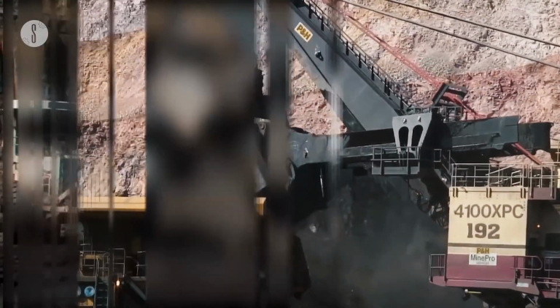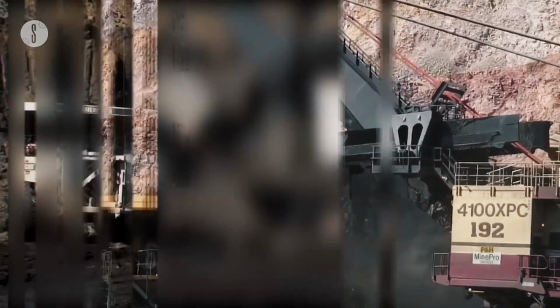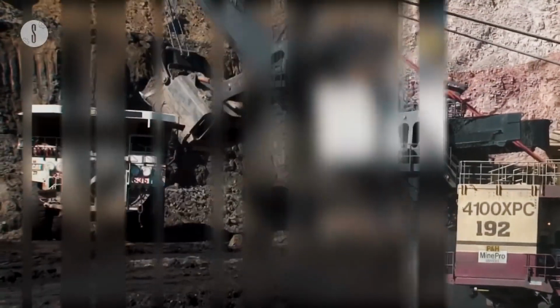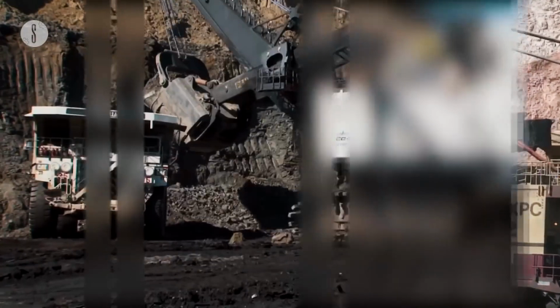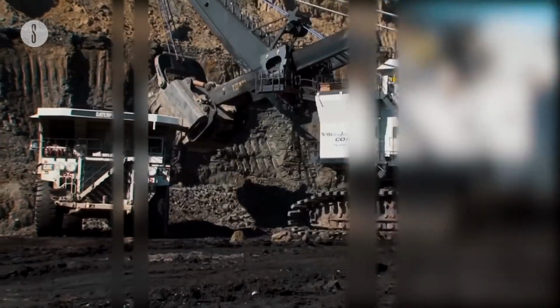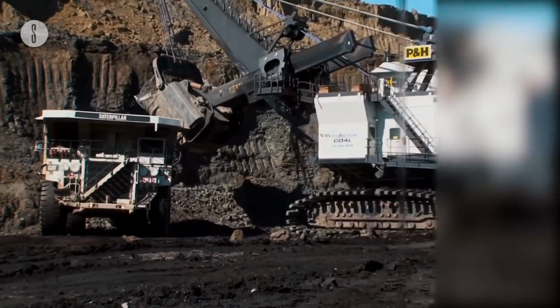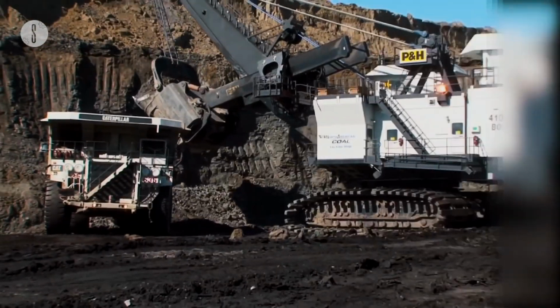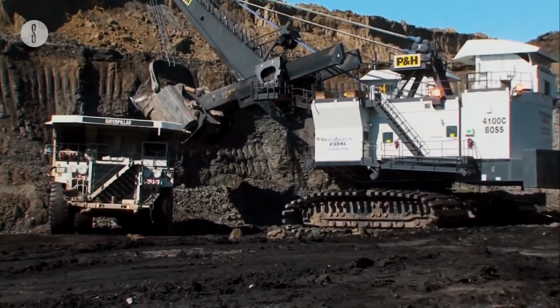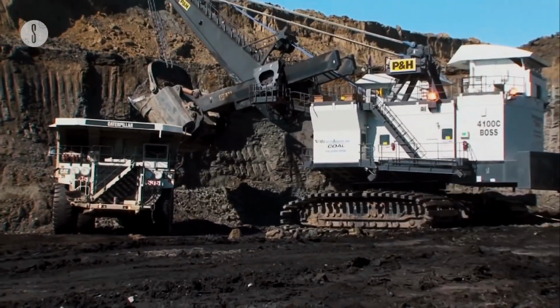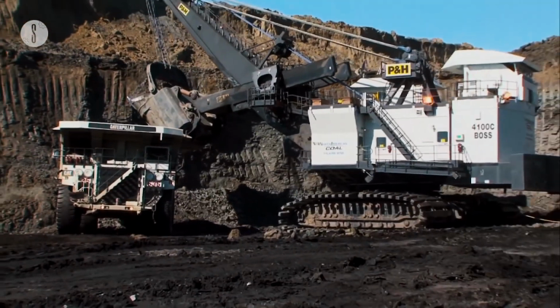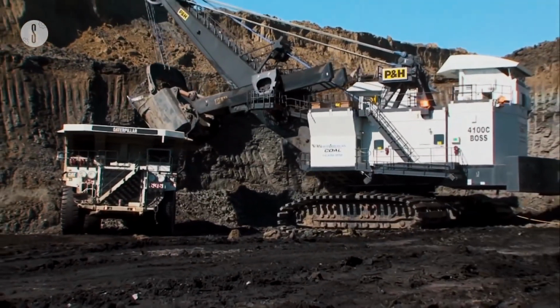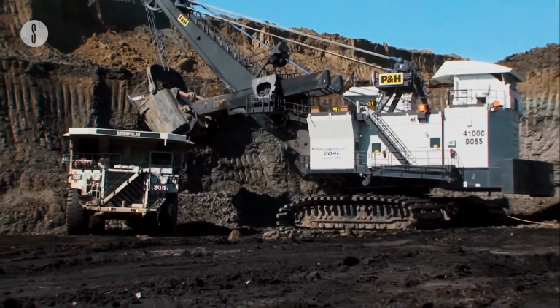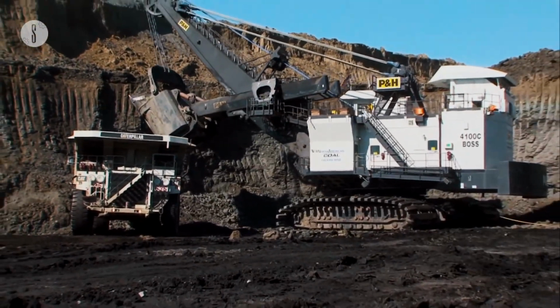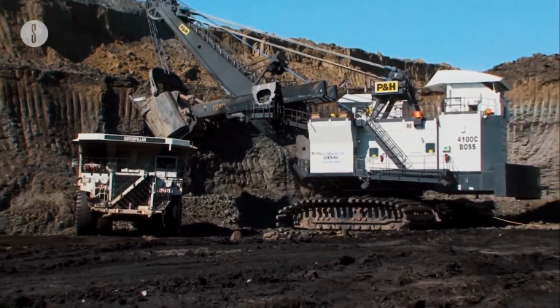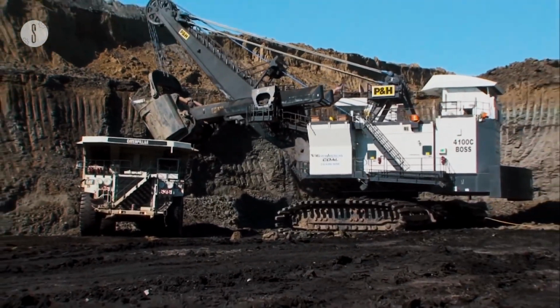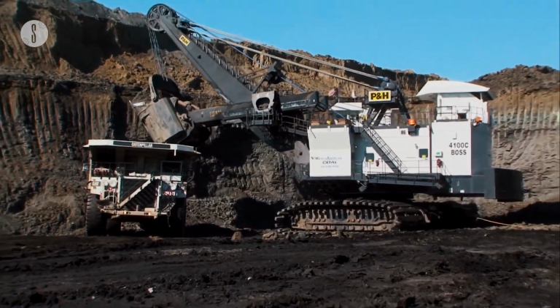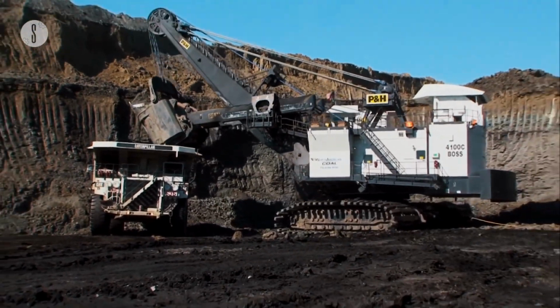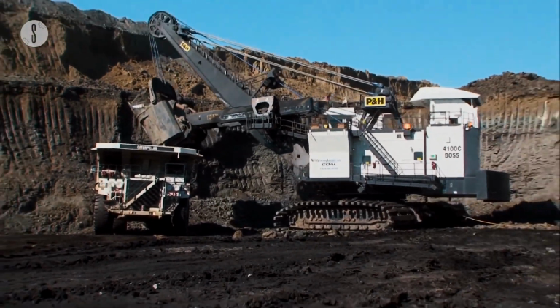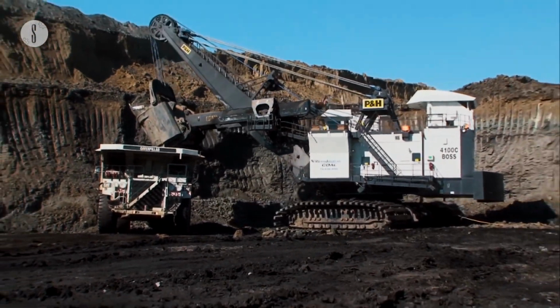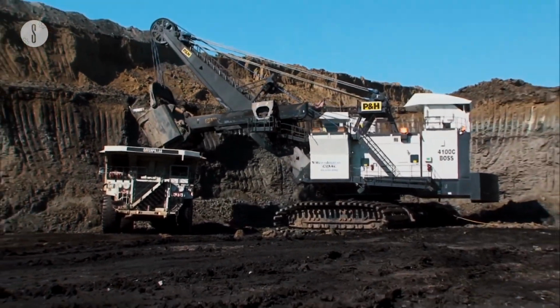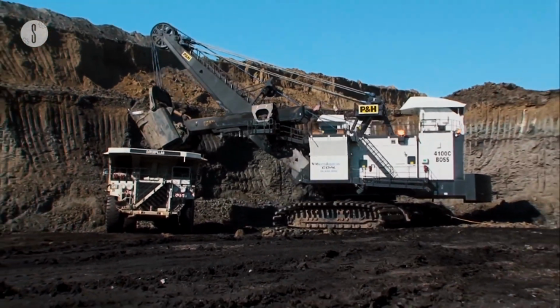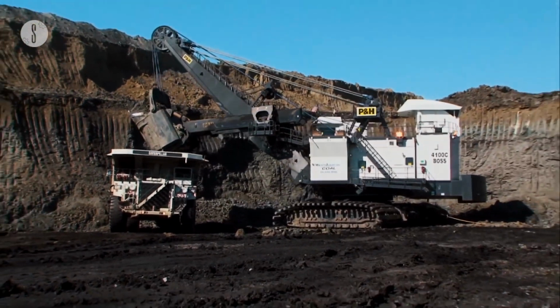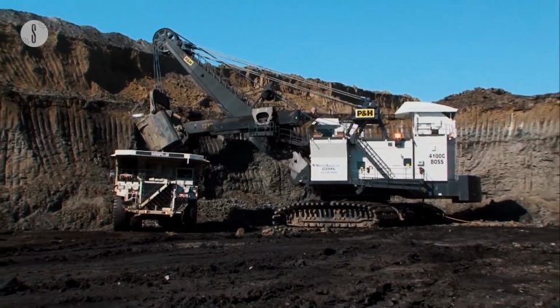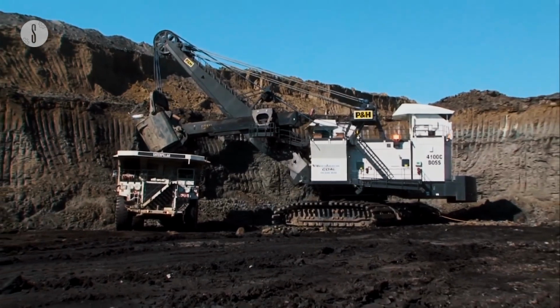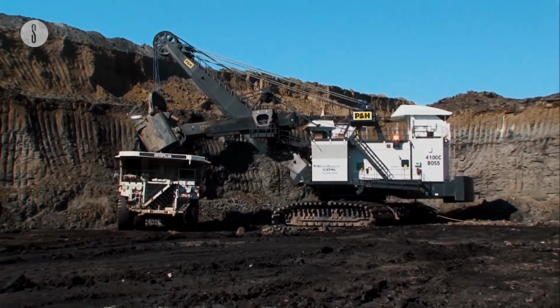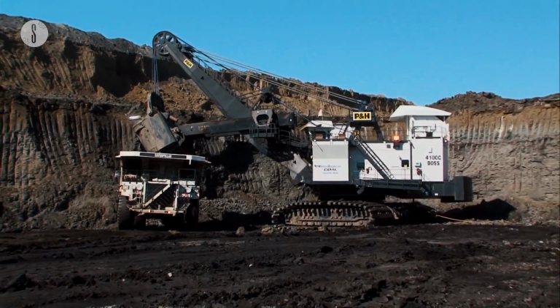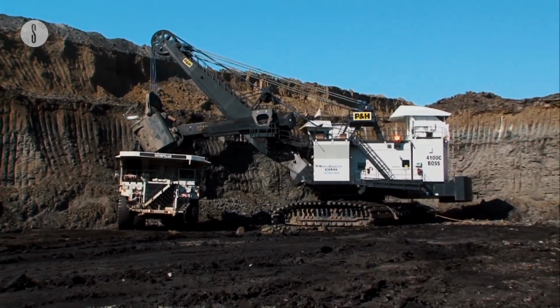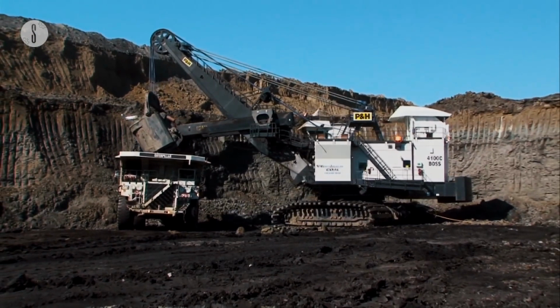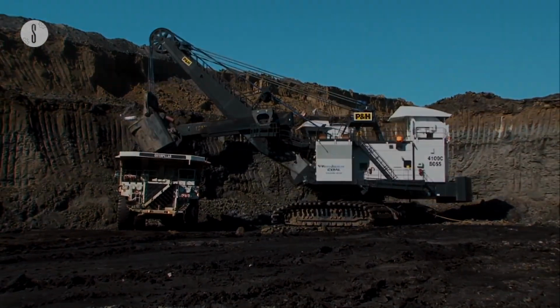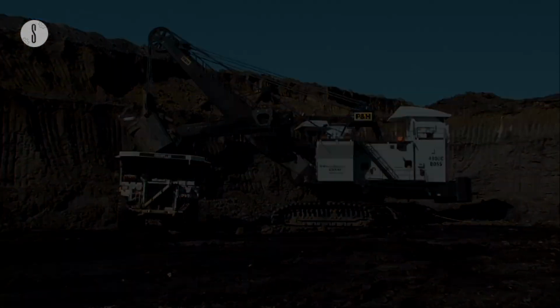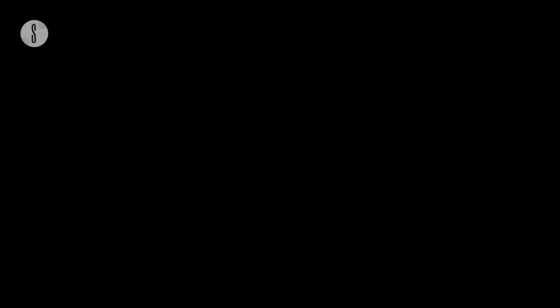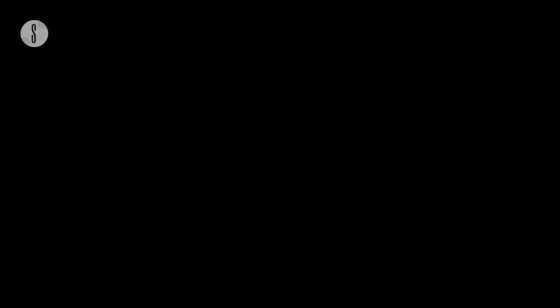It is efficient, productive and reliable, making it one of the most epic digging machines on the market.